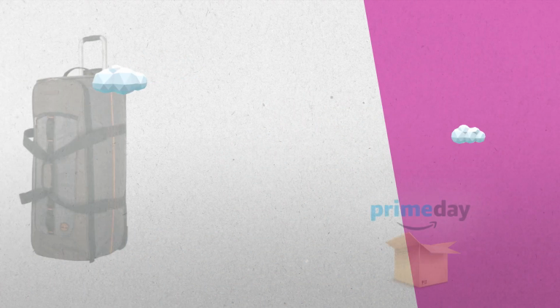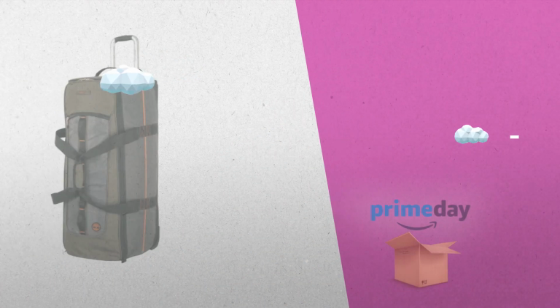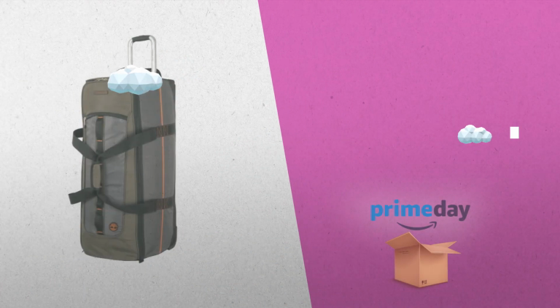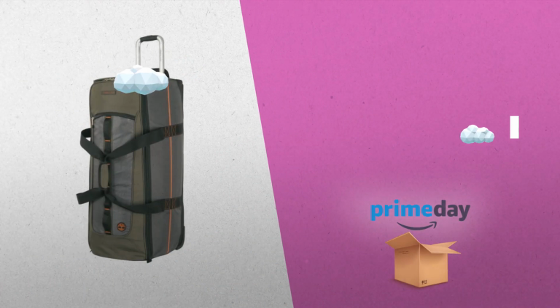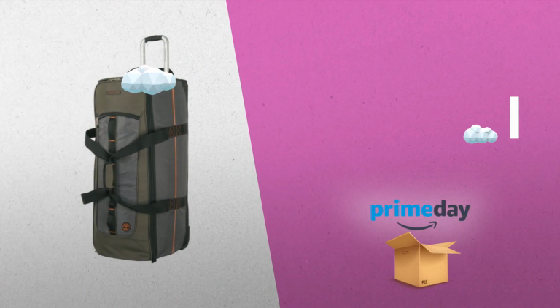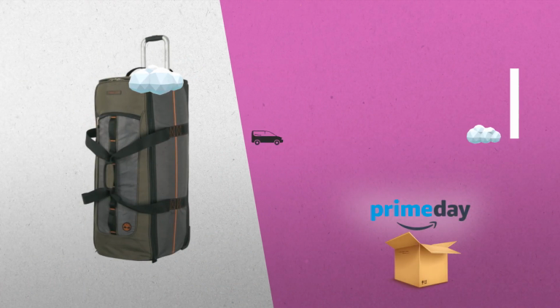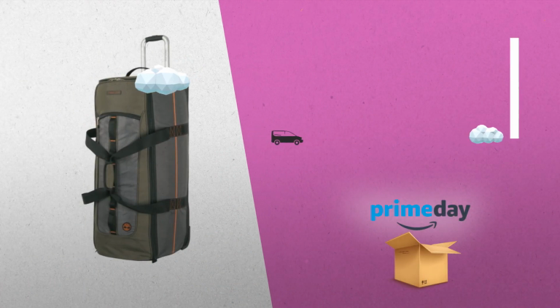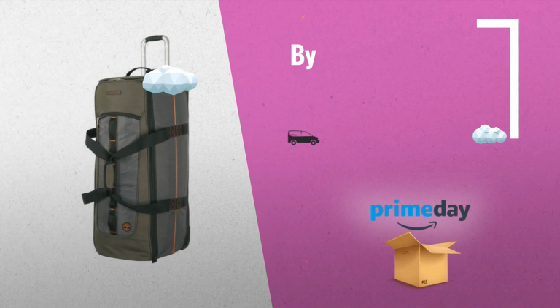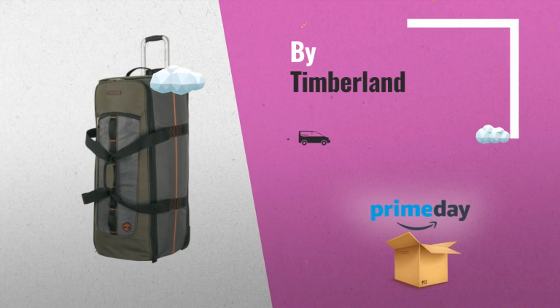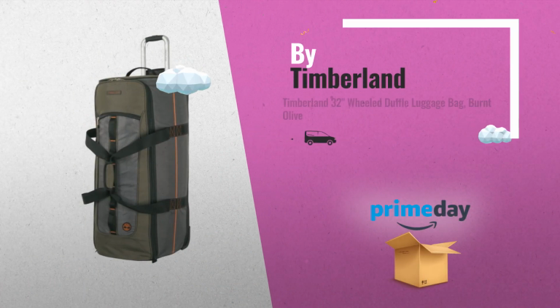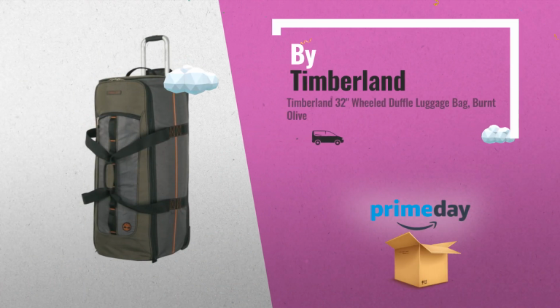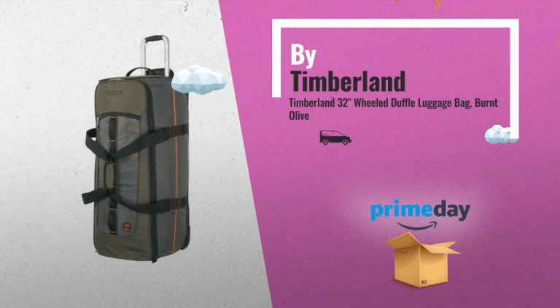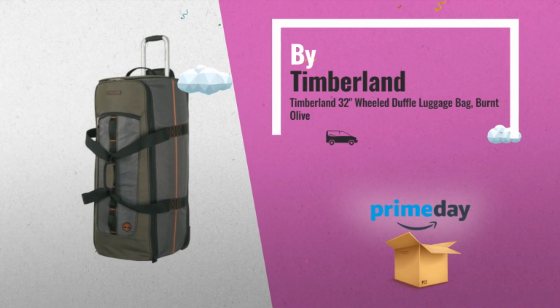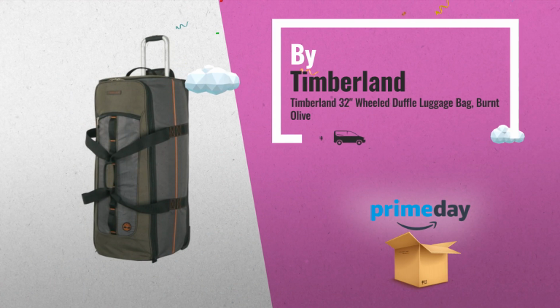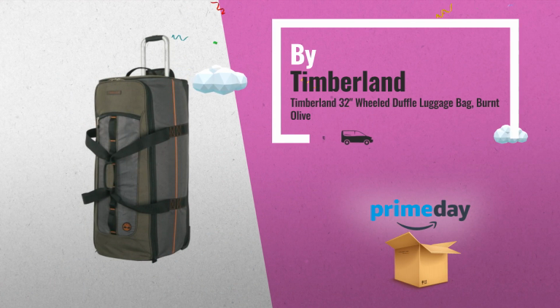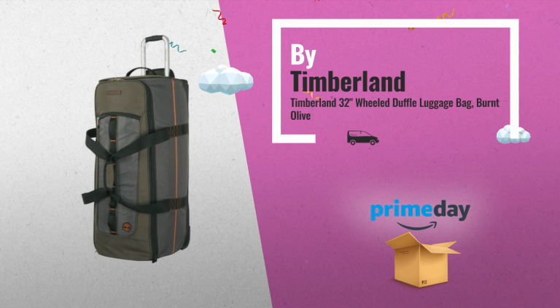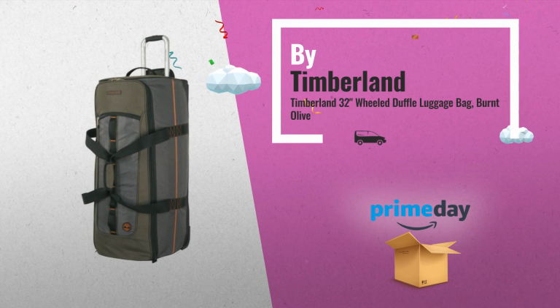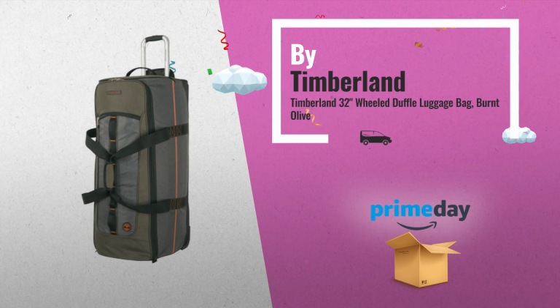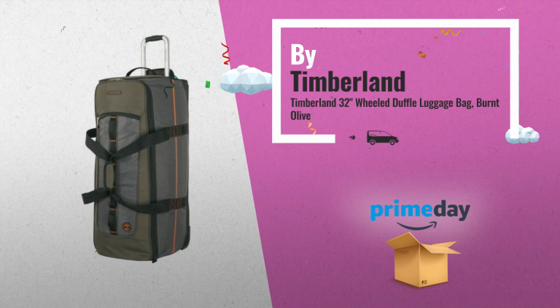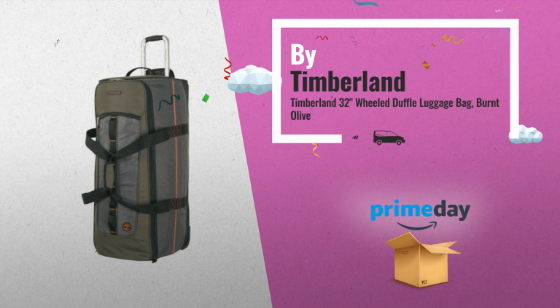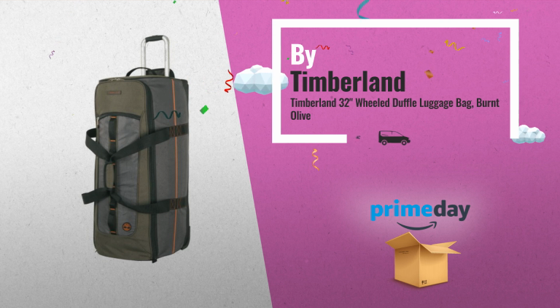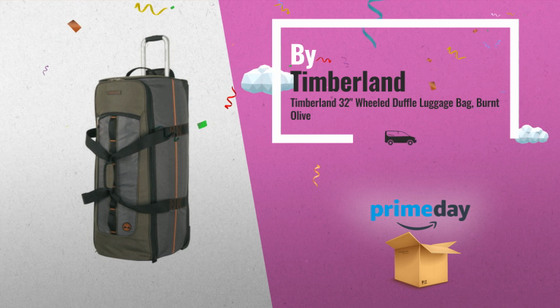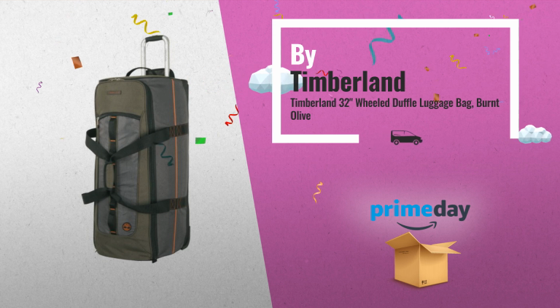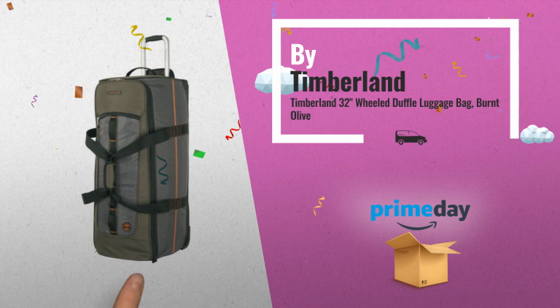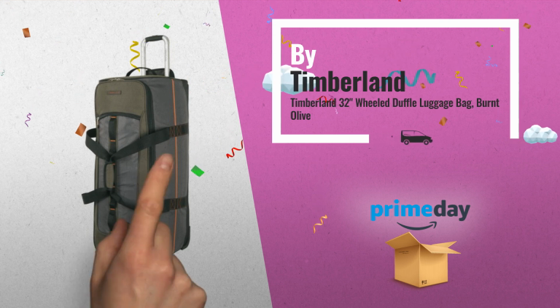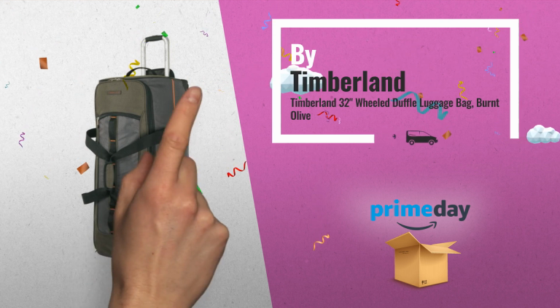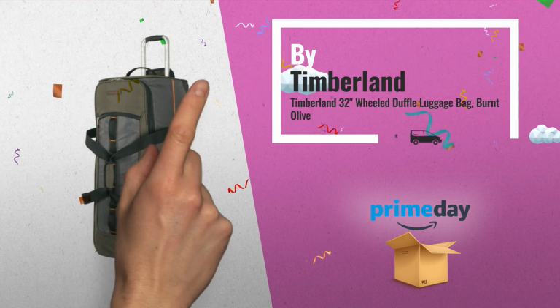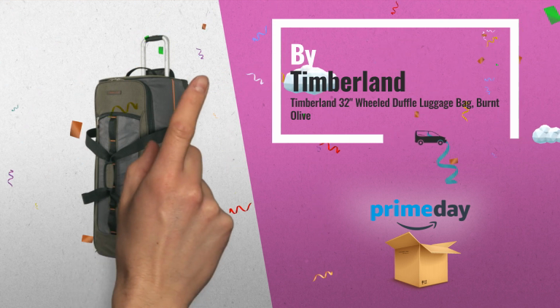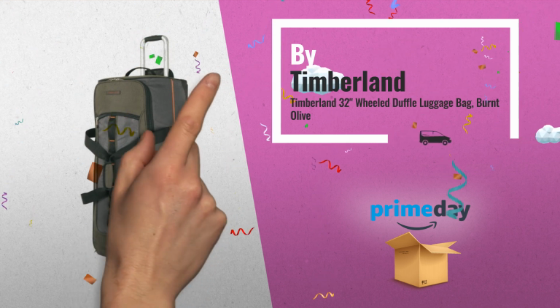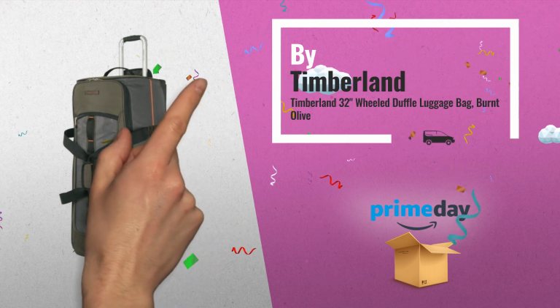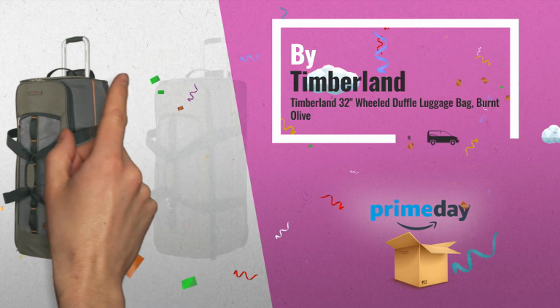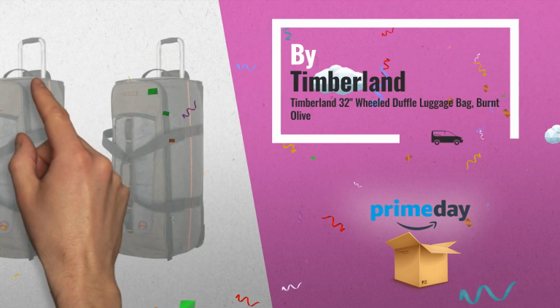Number 4, by Timberland. Now on an amazing Amazon Prime Day price.